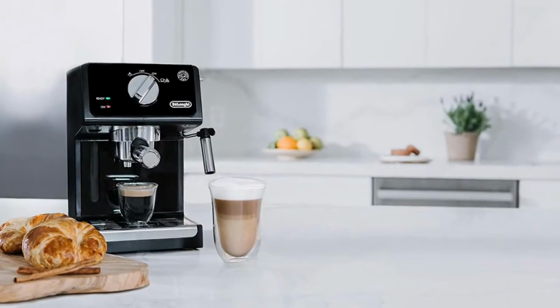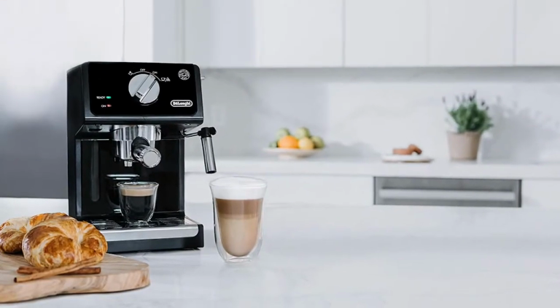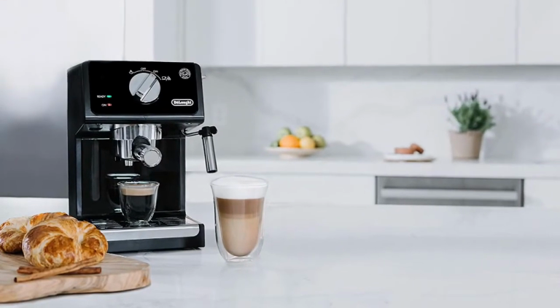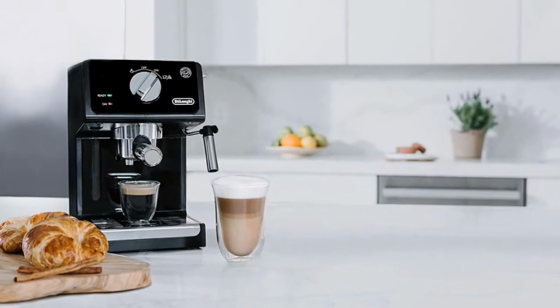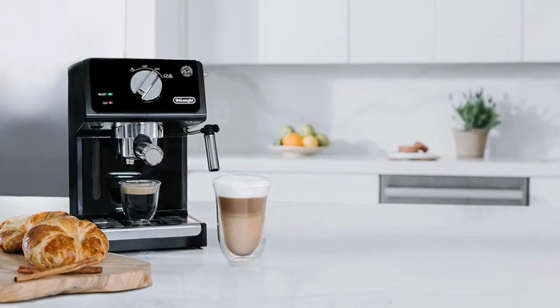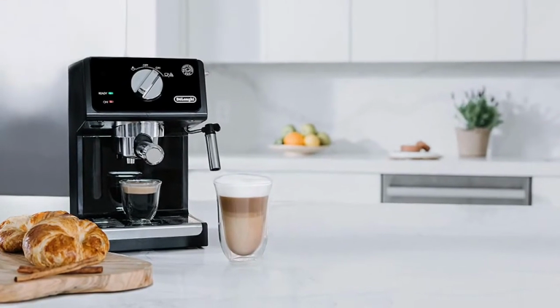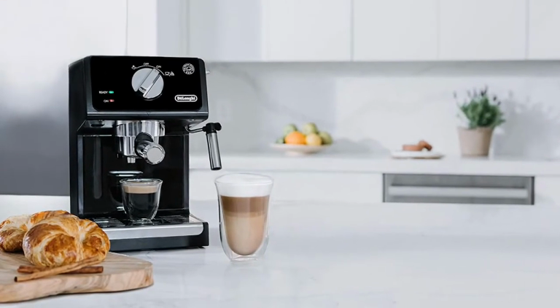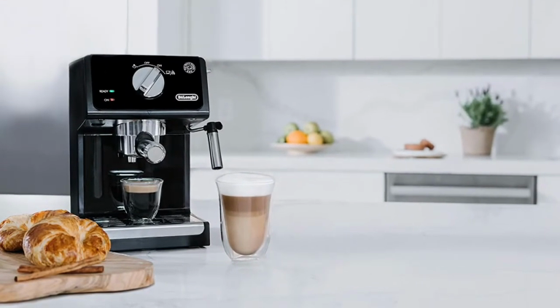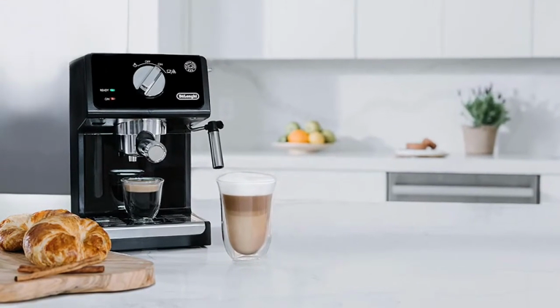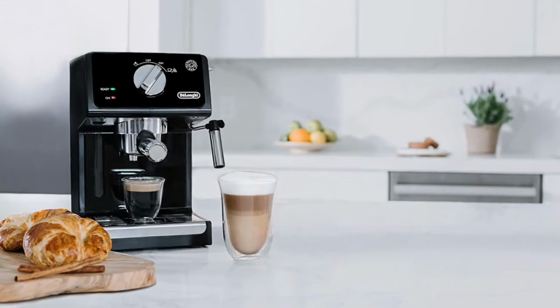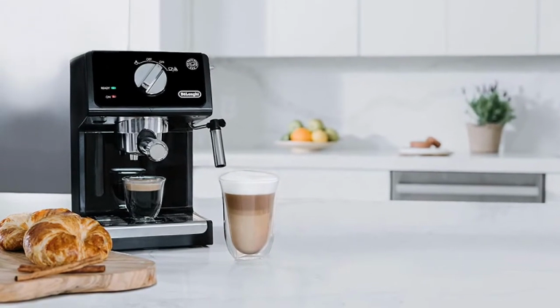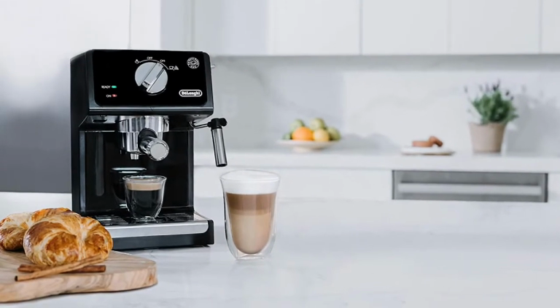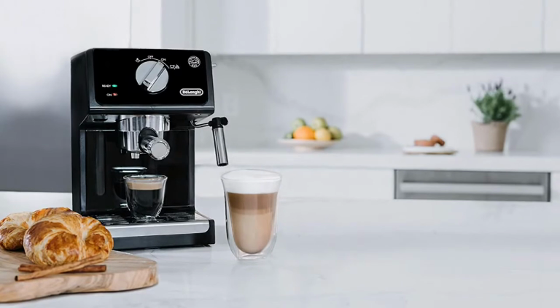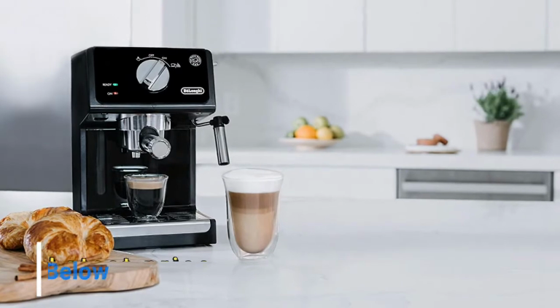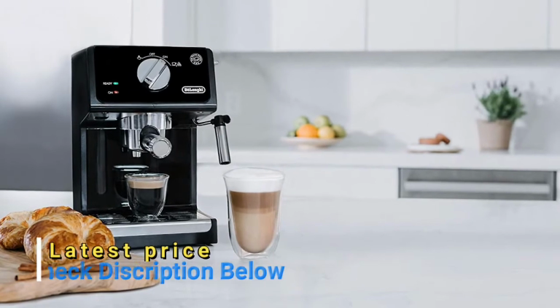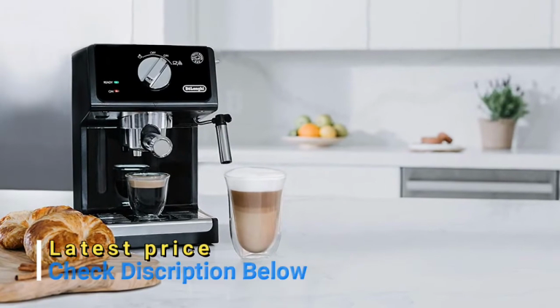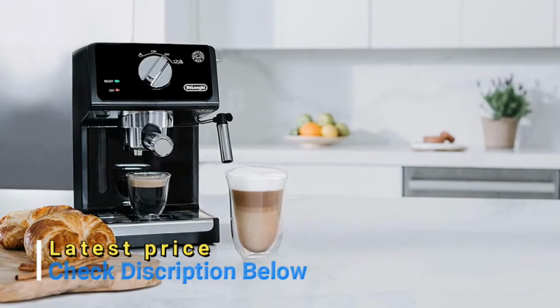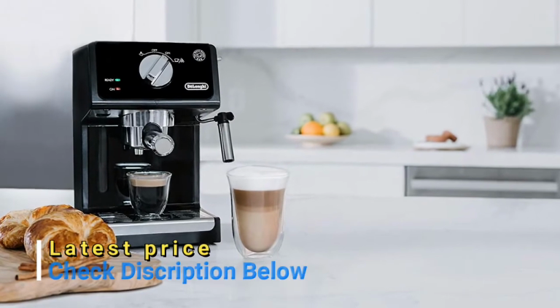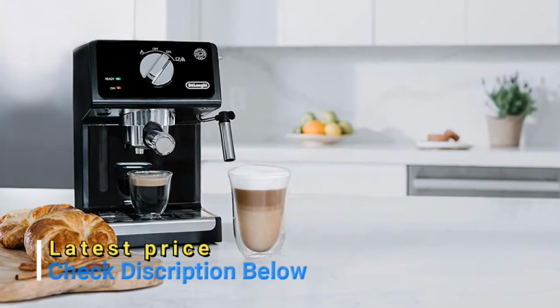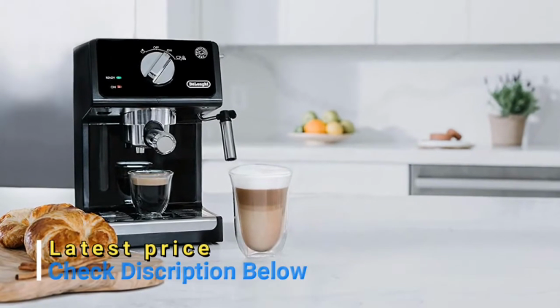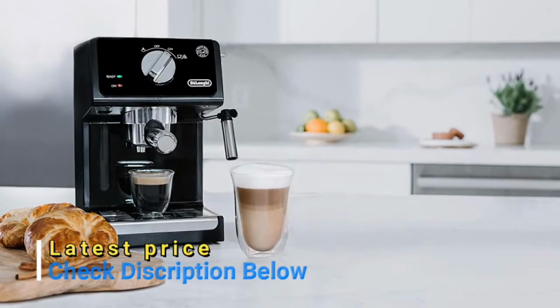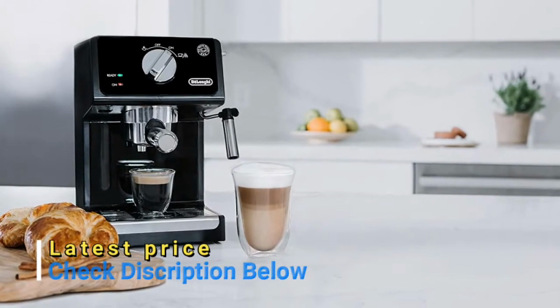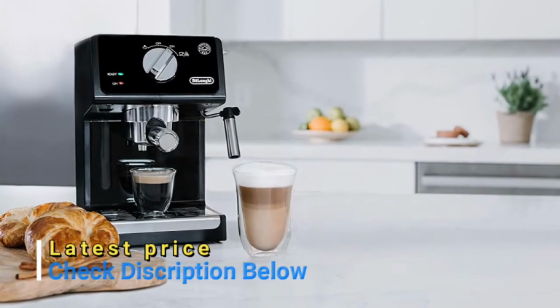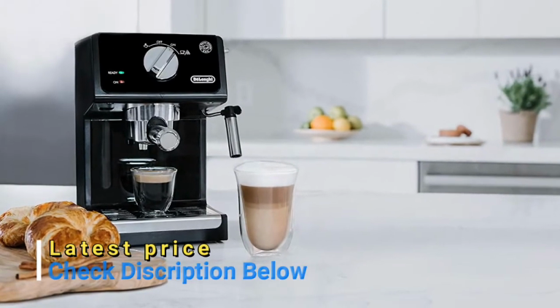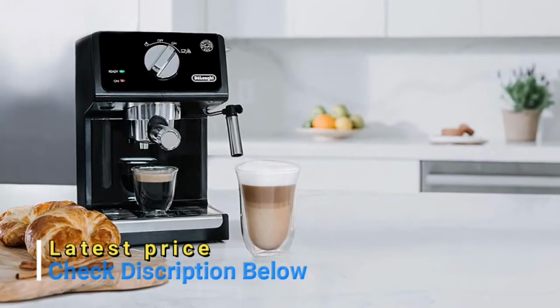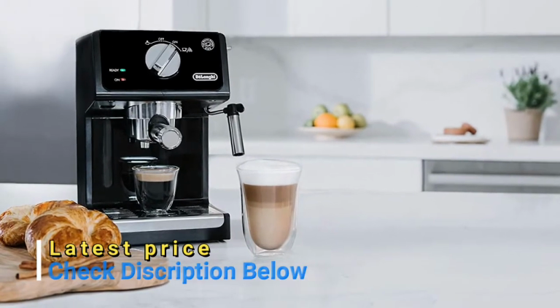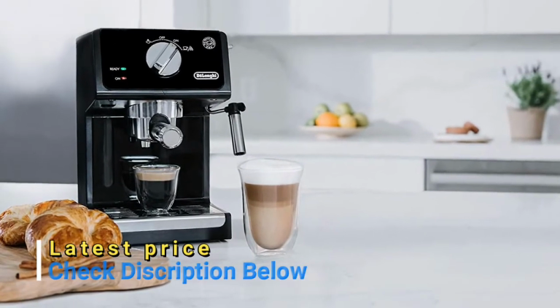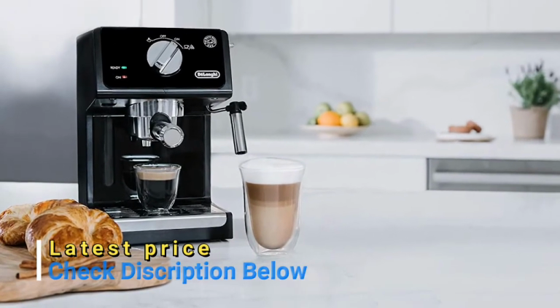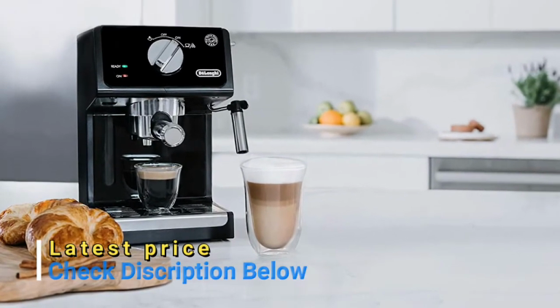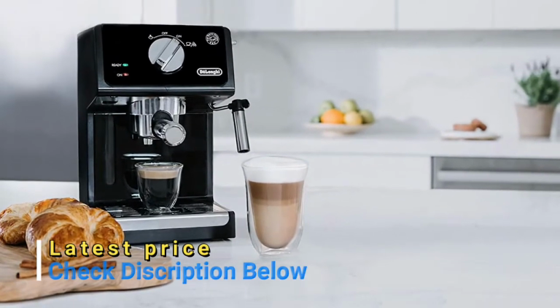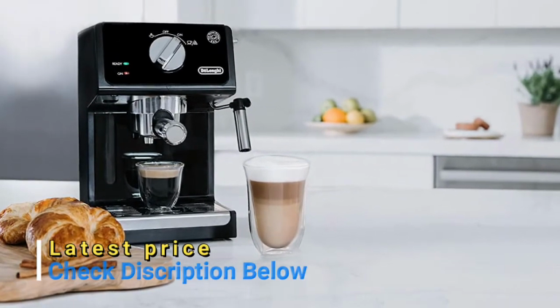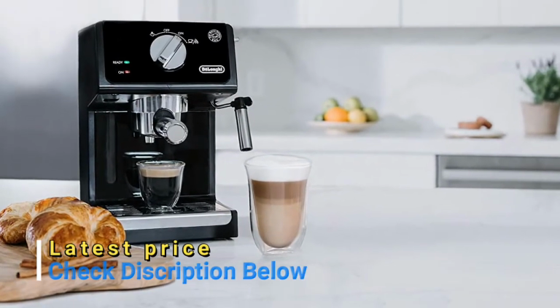Your foam, your way — a manual frother mixes steam and milk to create a rich creamy froth for evenly textured drinks, just the way you like them.